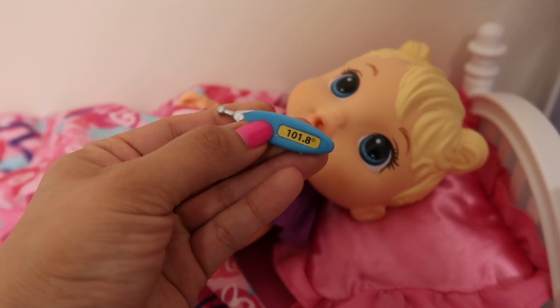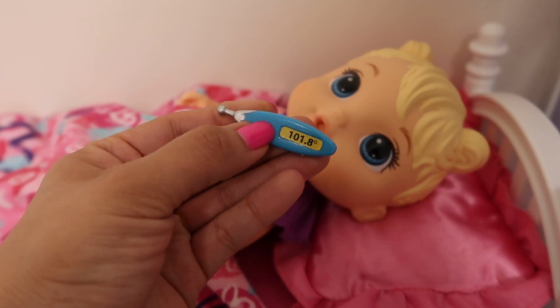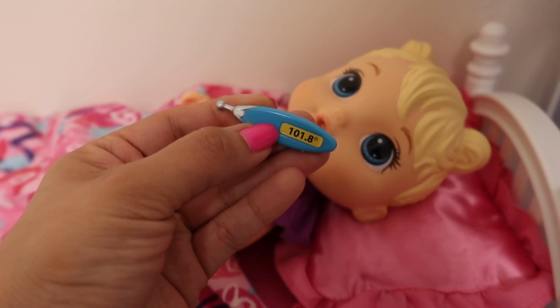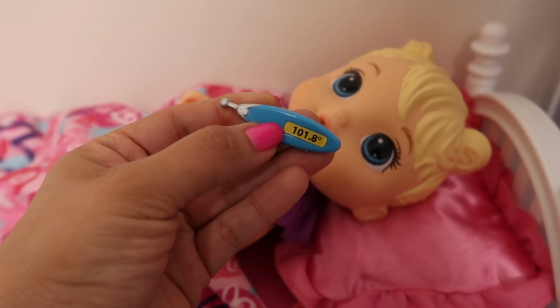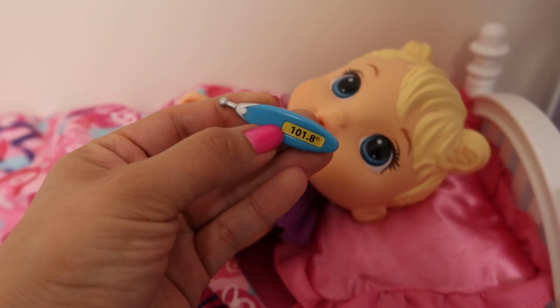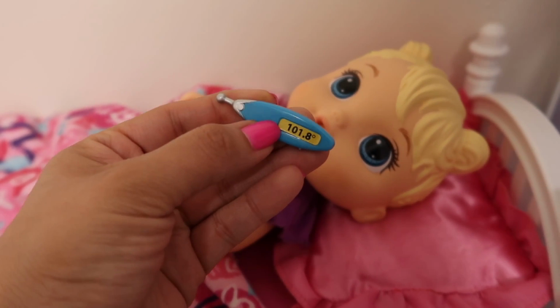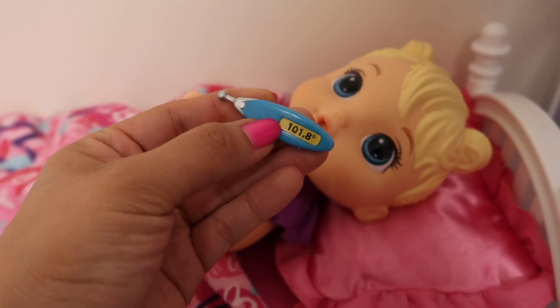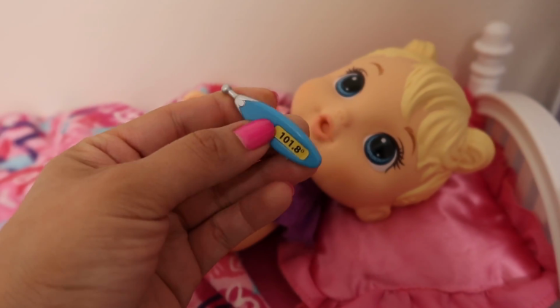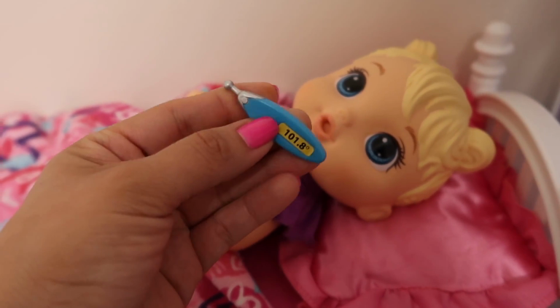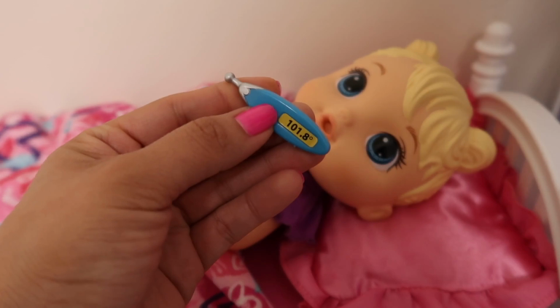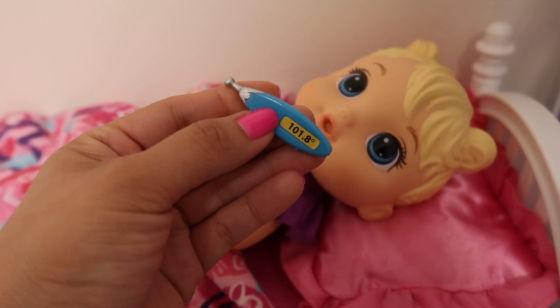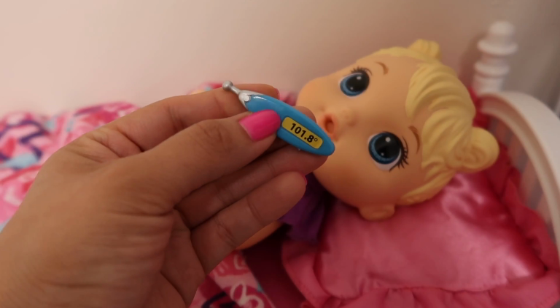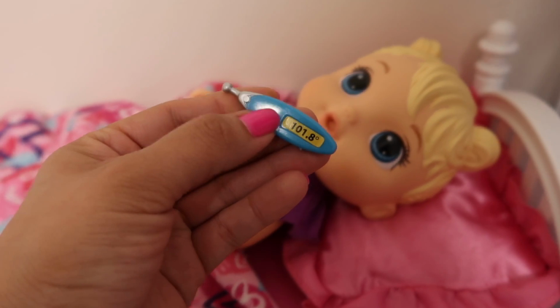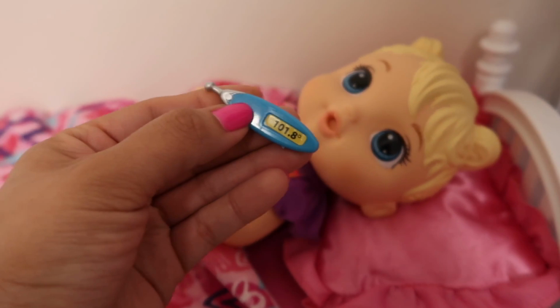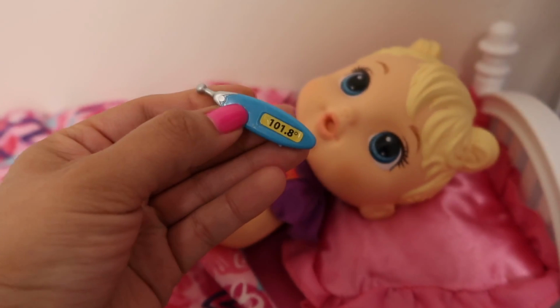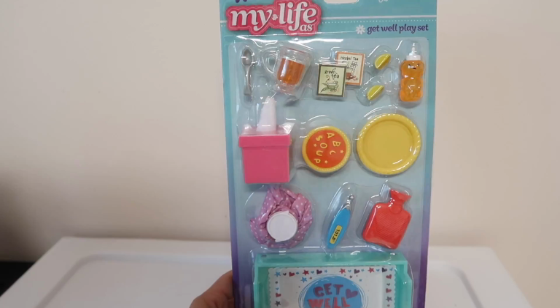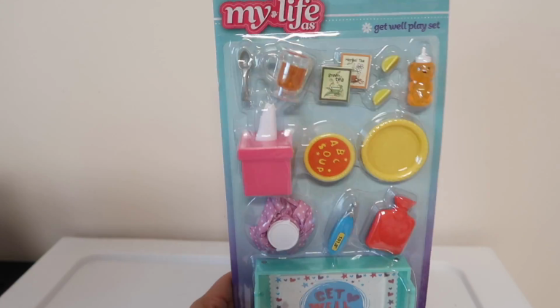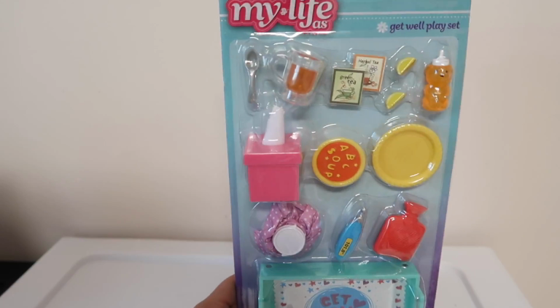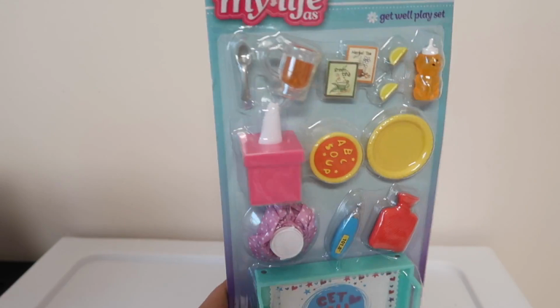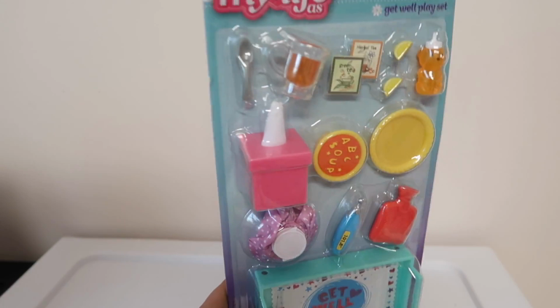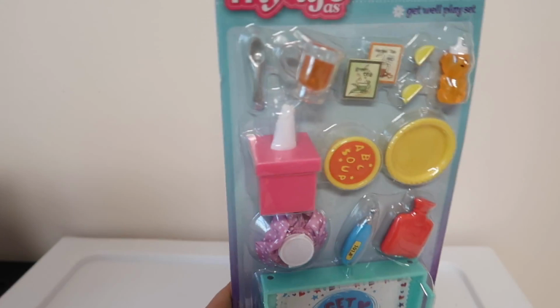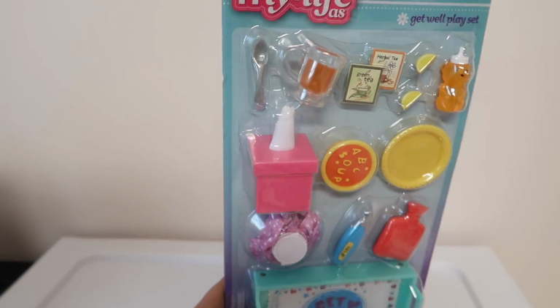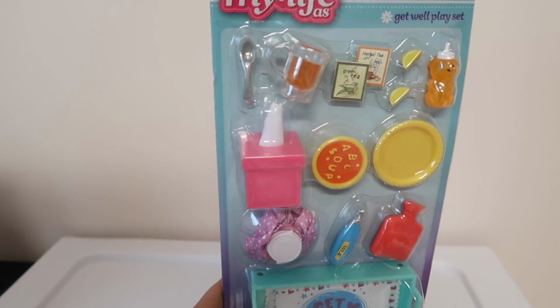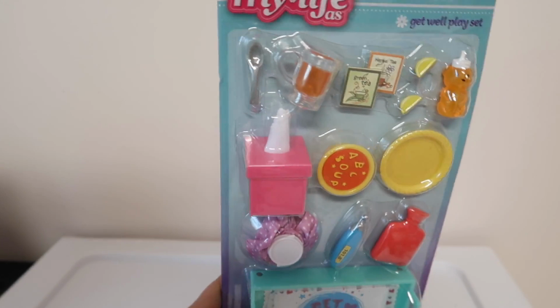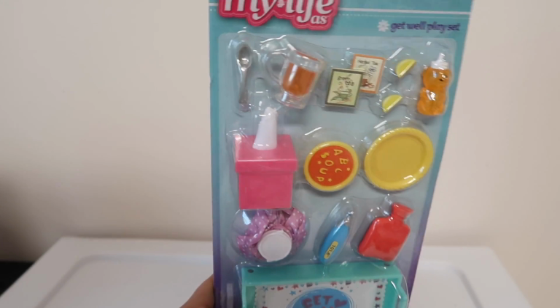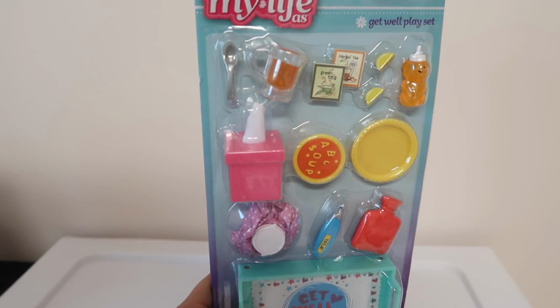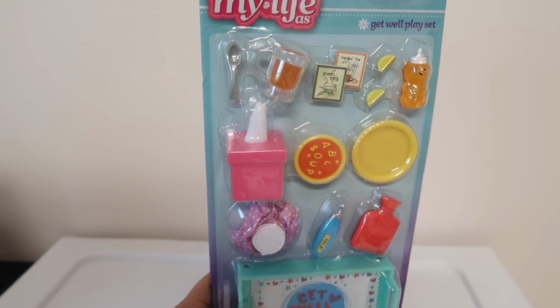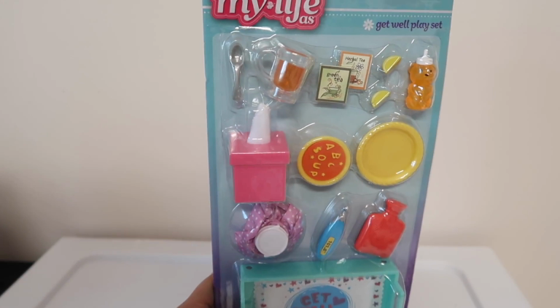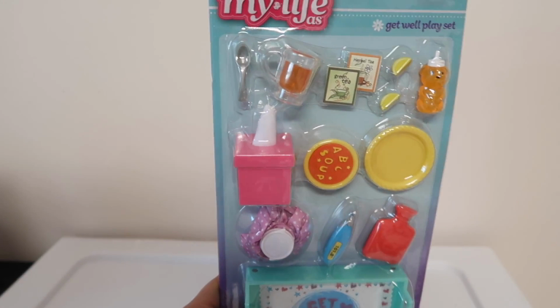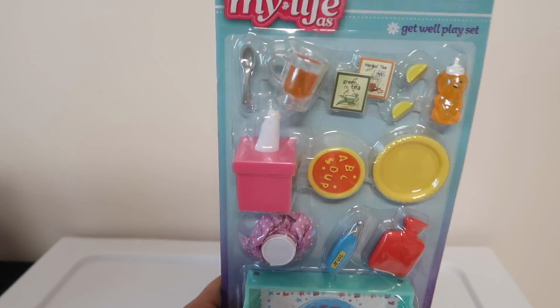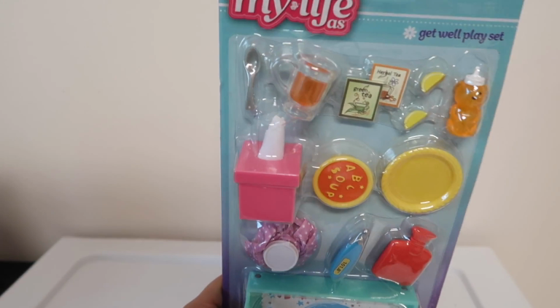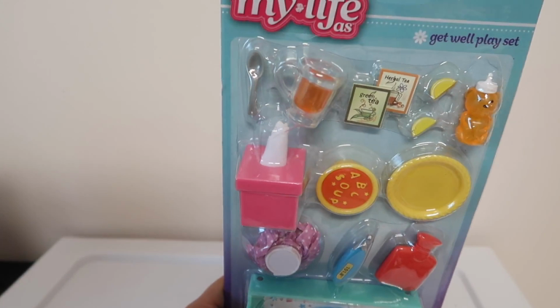She's got a little low-grade fever, so she does have a fever. I wanted to unbox this new get well play set.